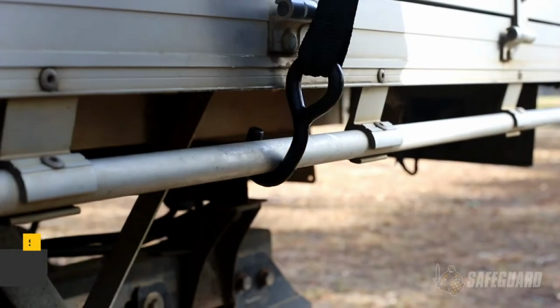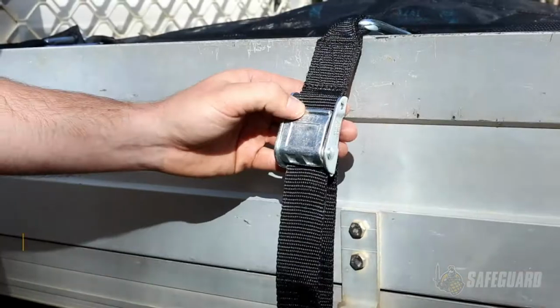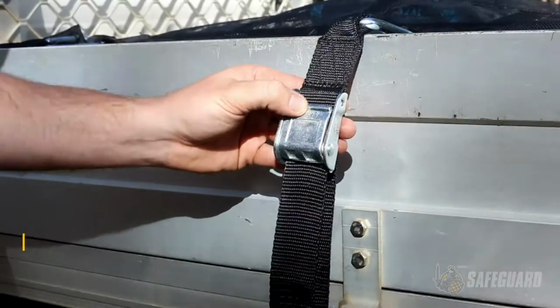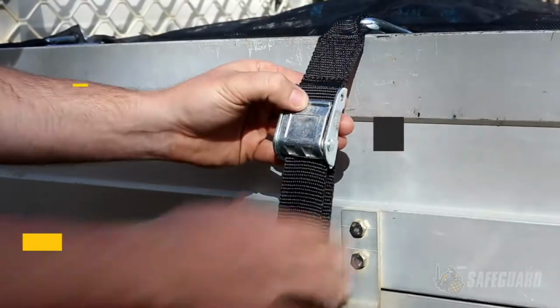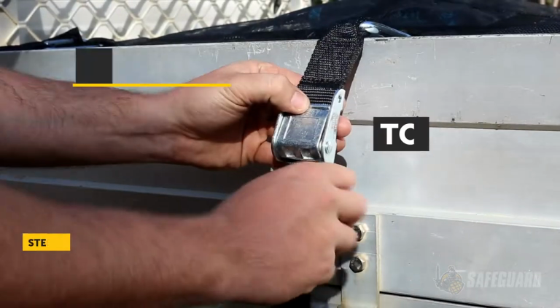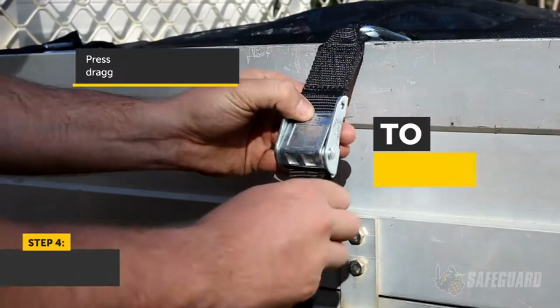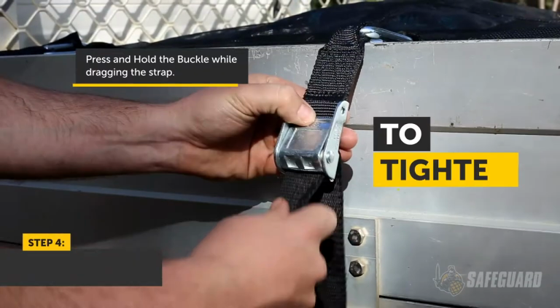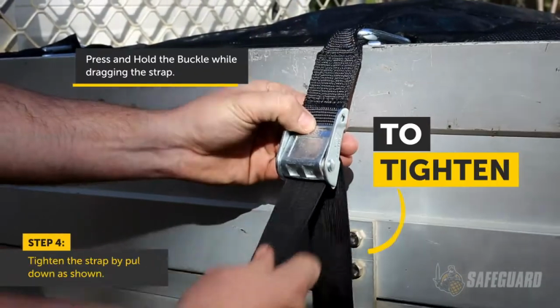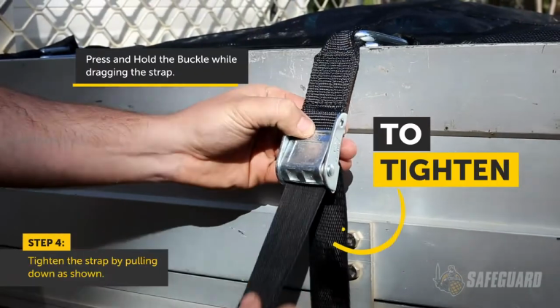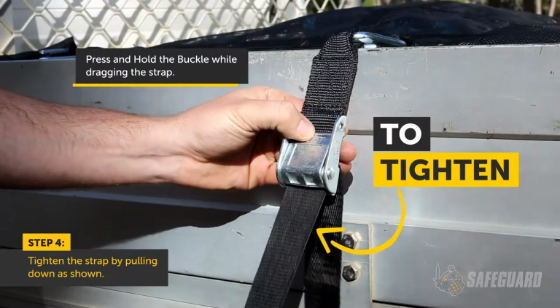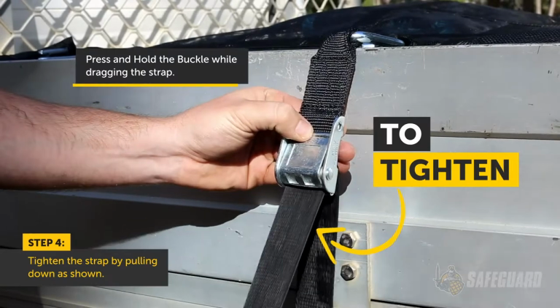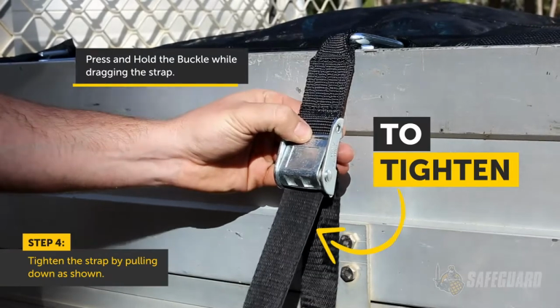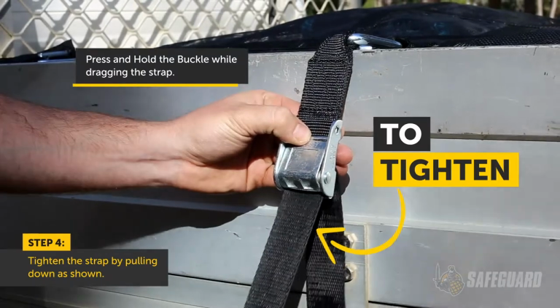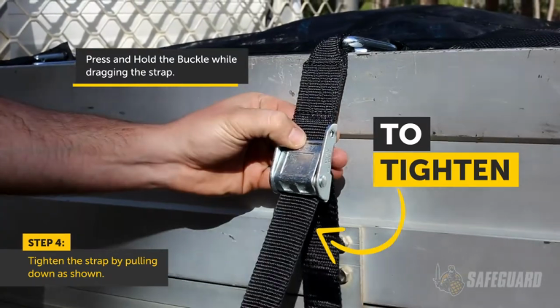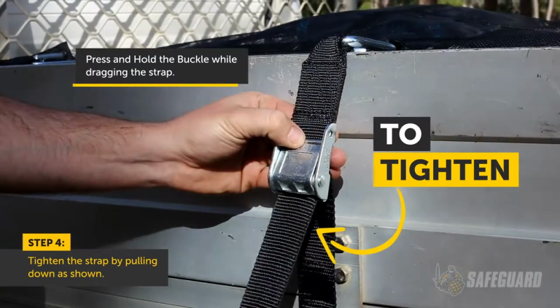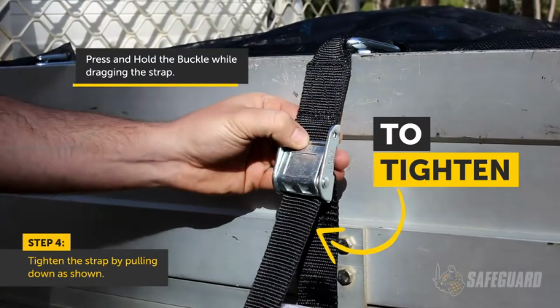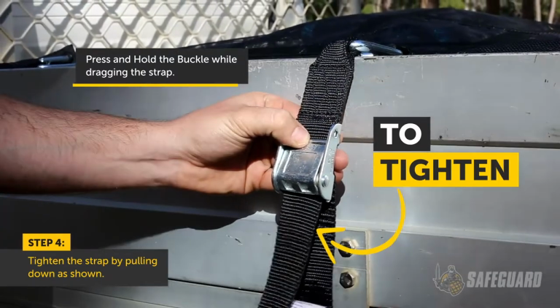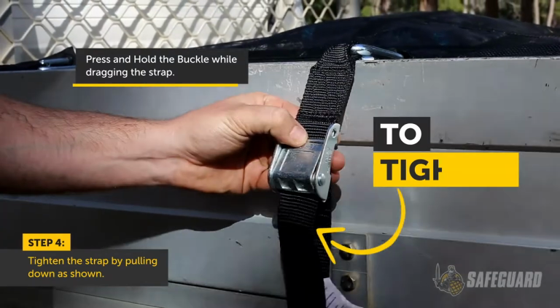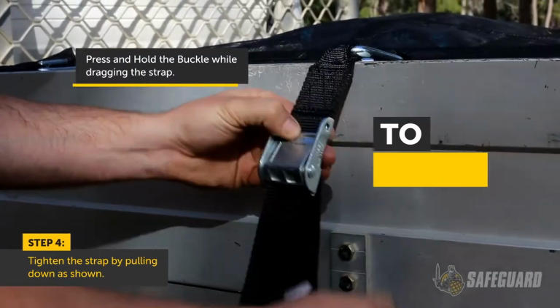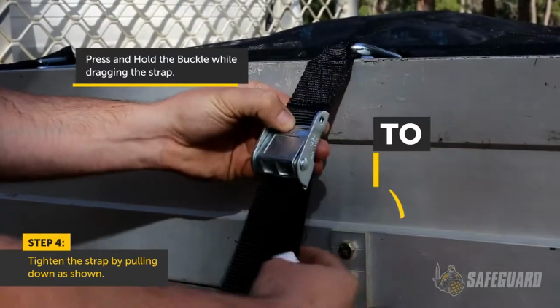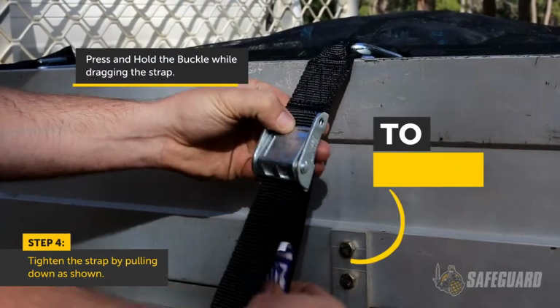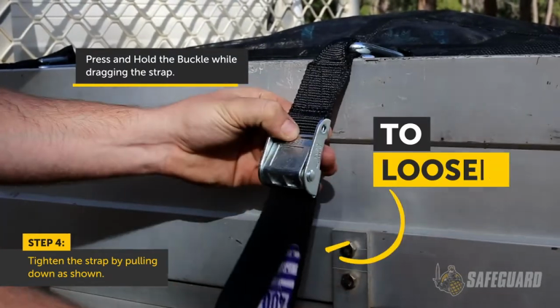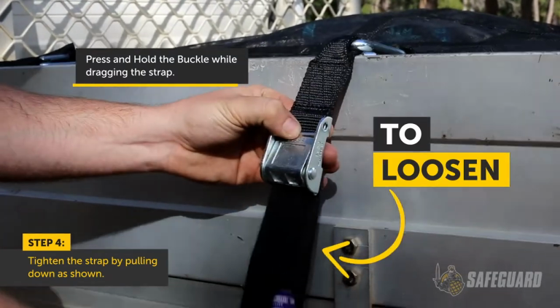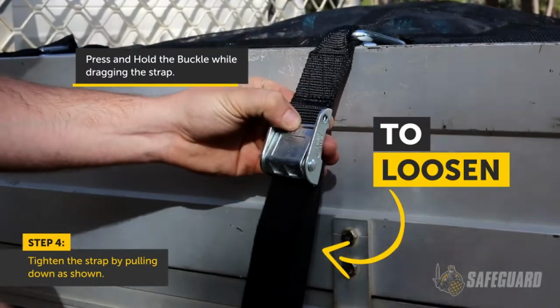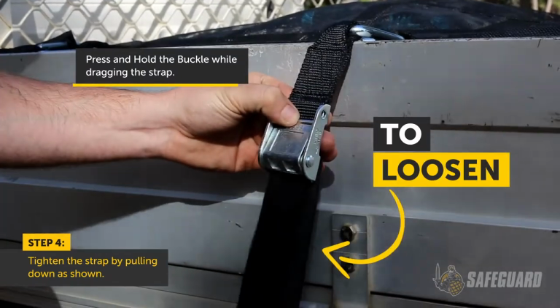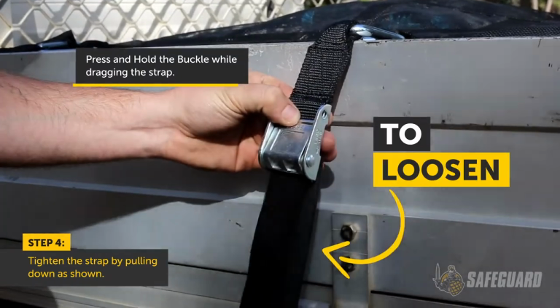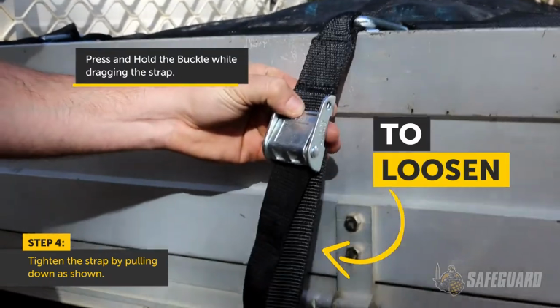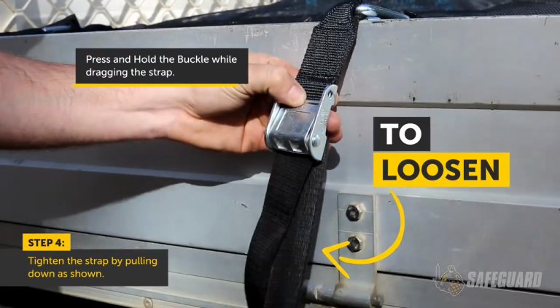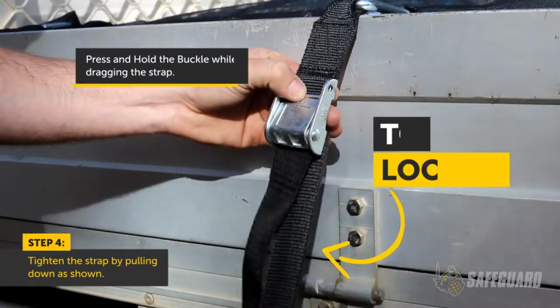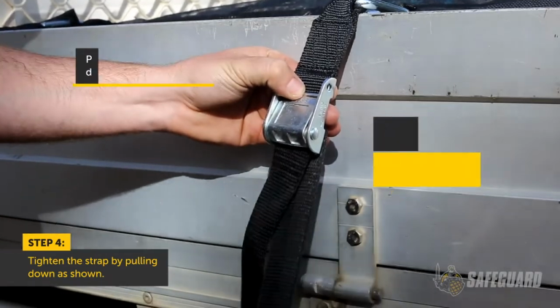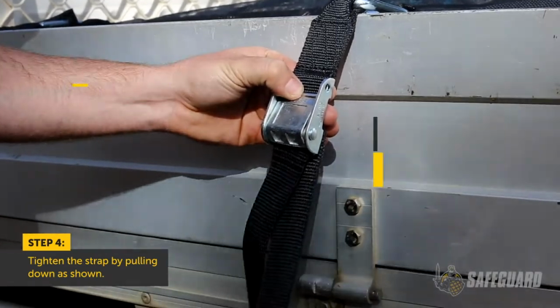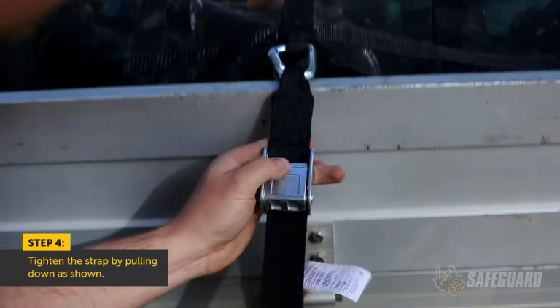To tighten, simply pull down on the strap. To loosen, press the cam buckle and pull the strap backwards.